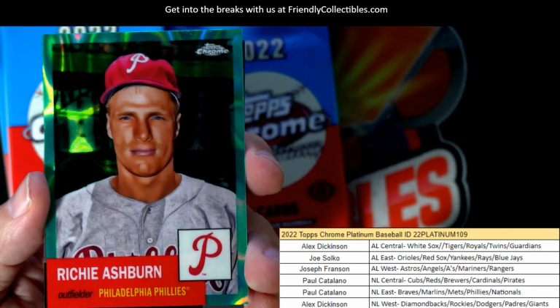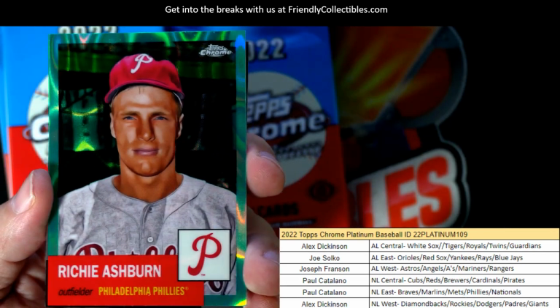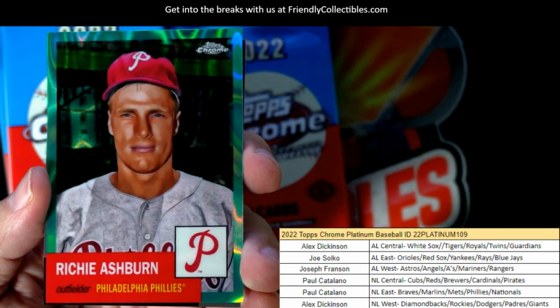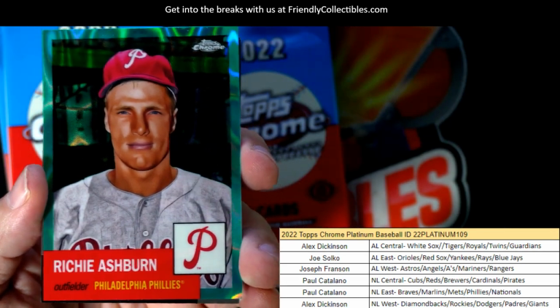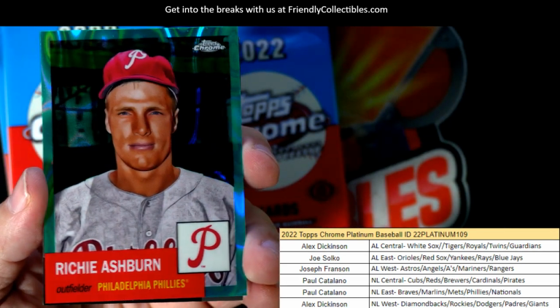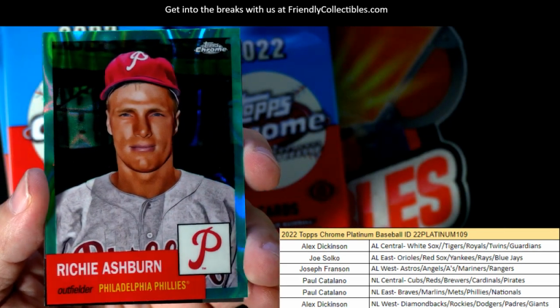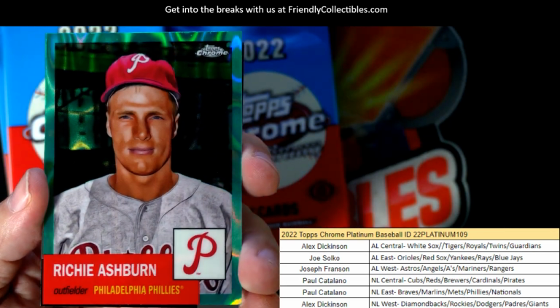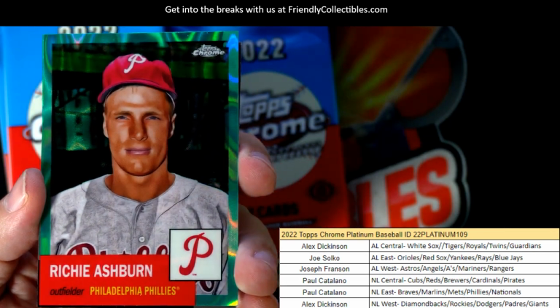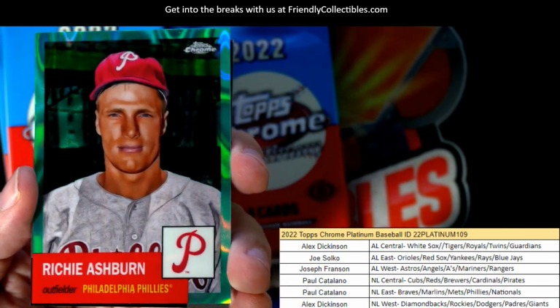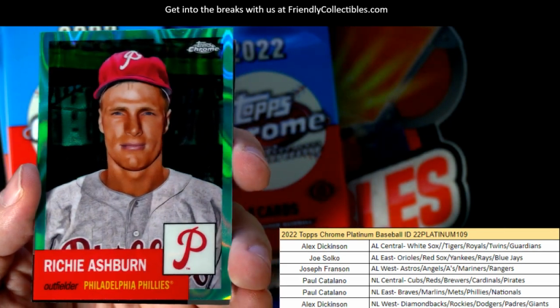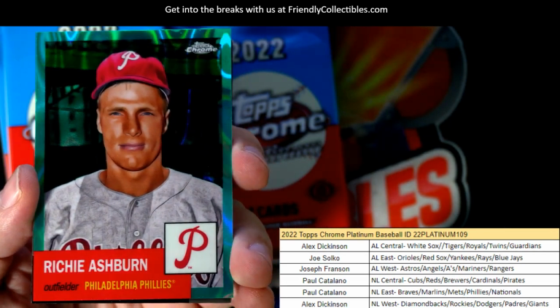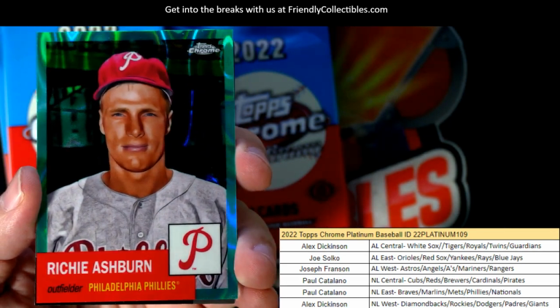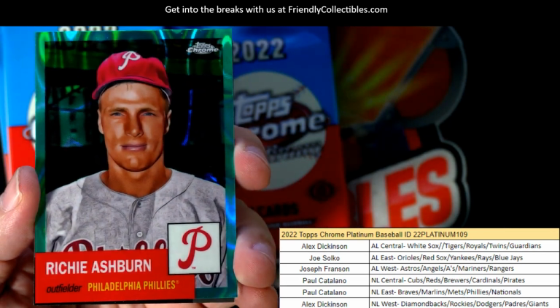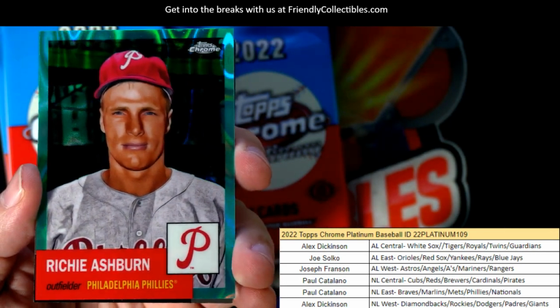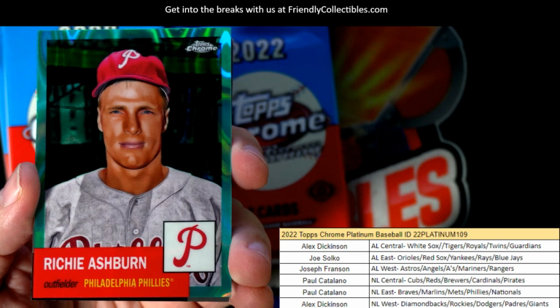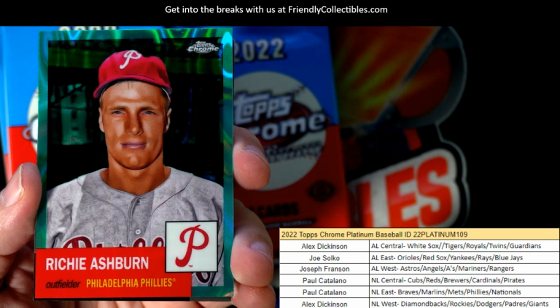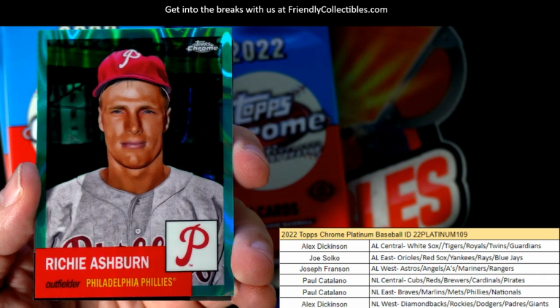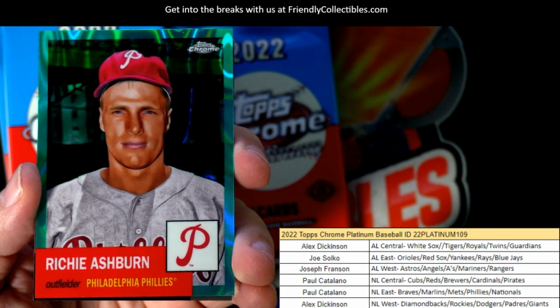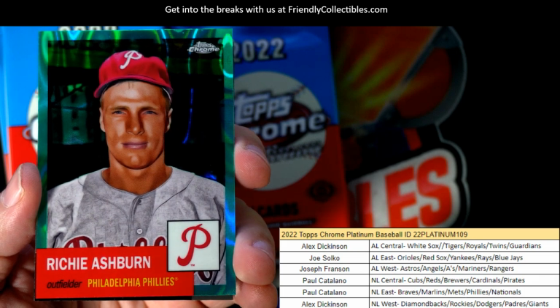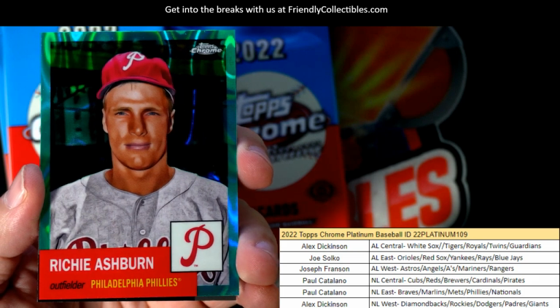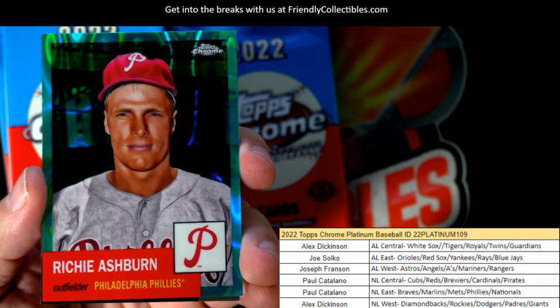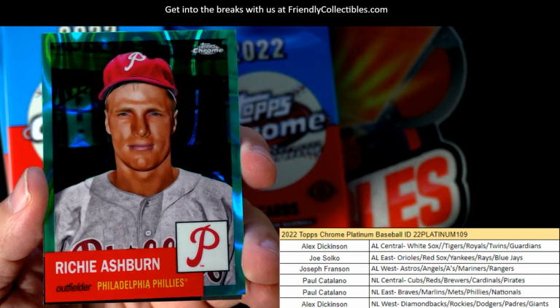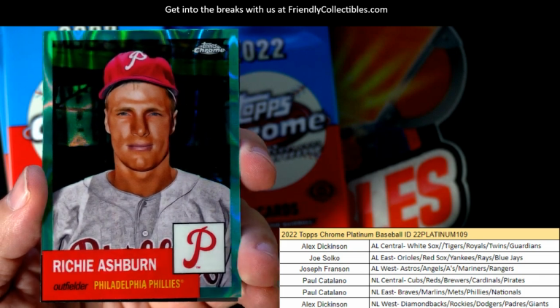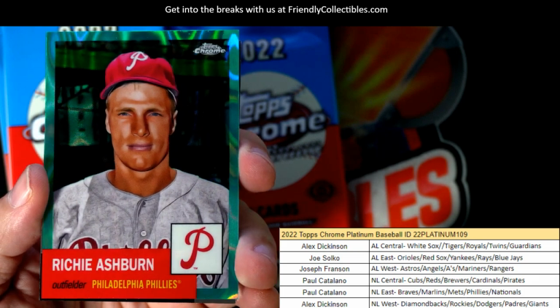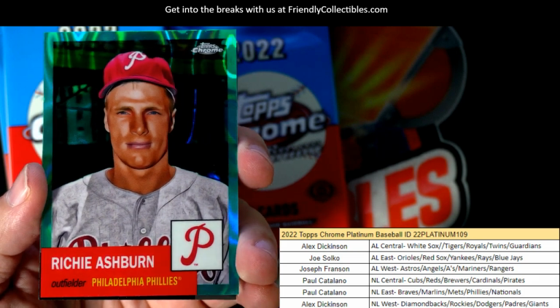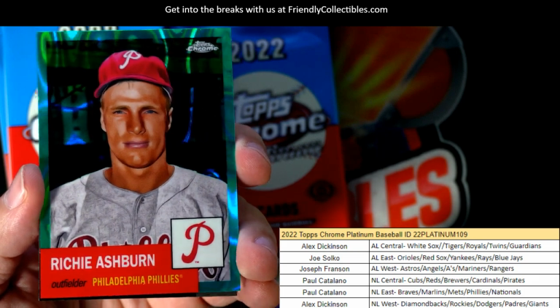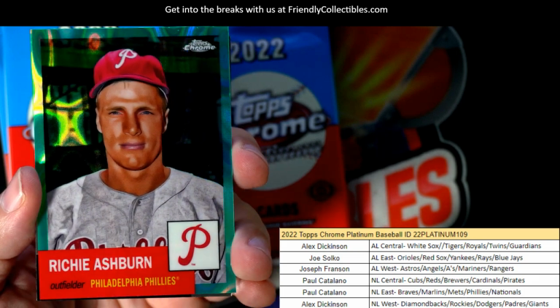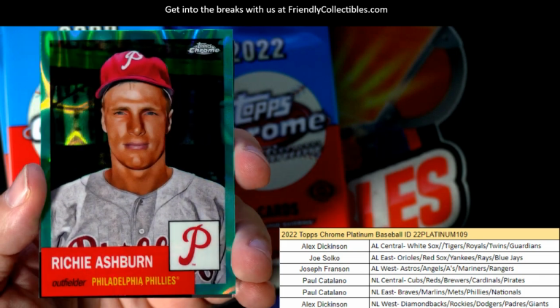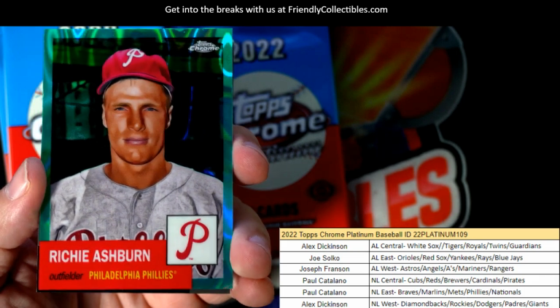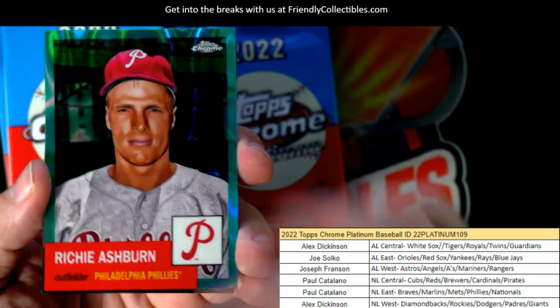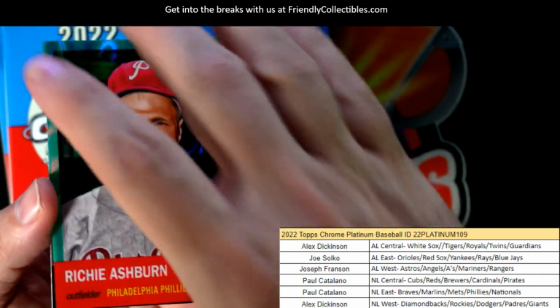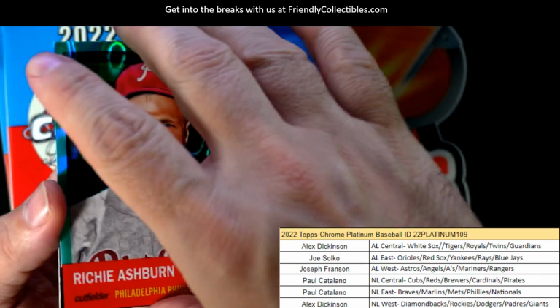Oh wow, look at that! Philadelphia Phillies, and that is Paul C coming out to you.